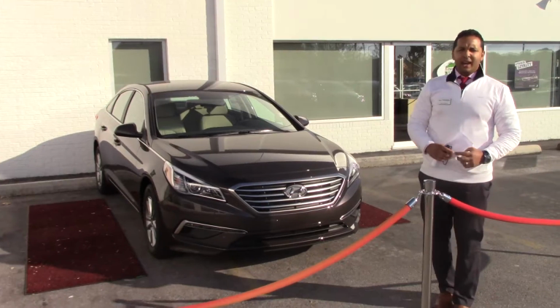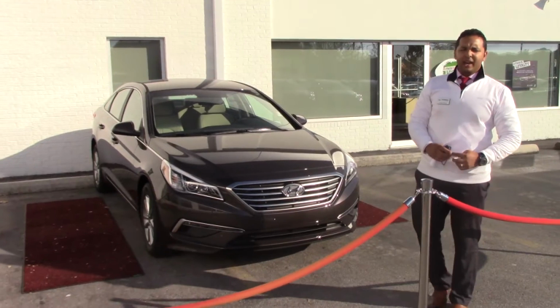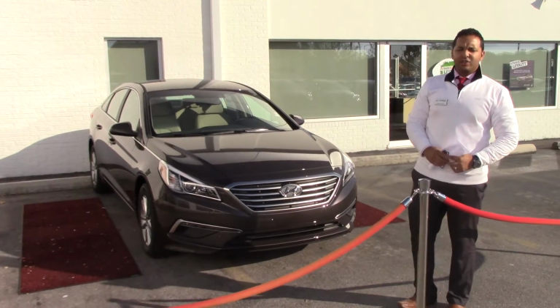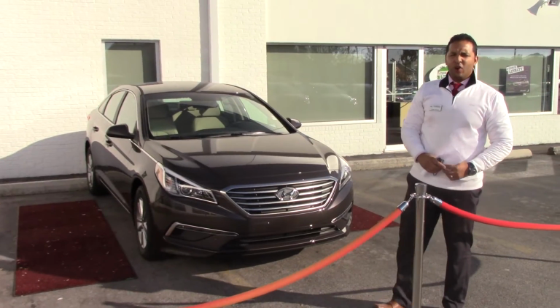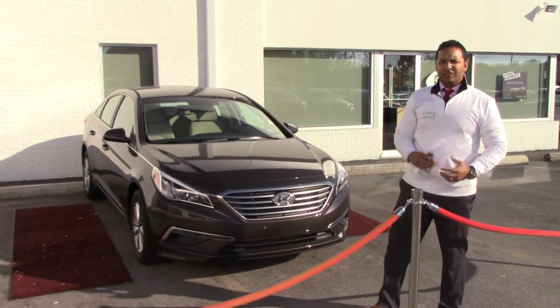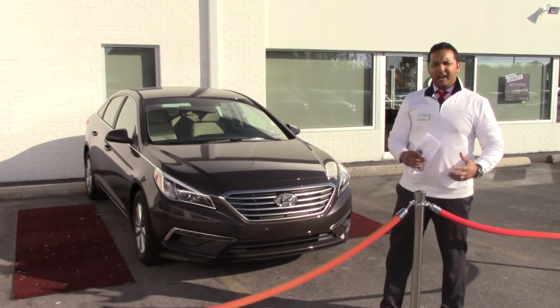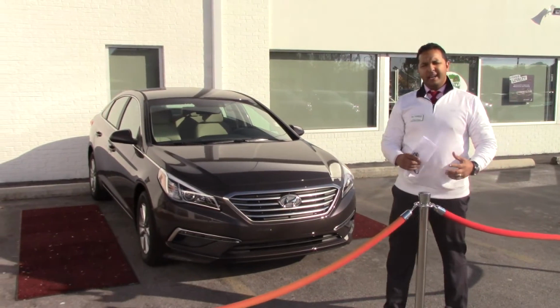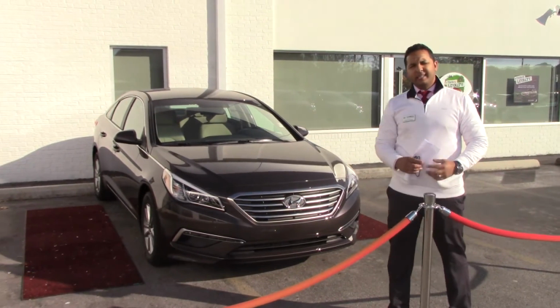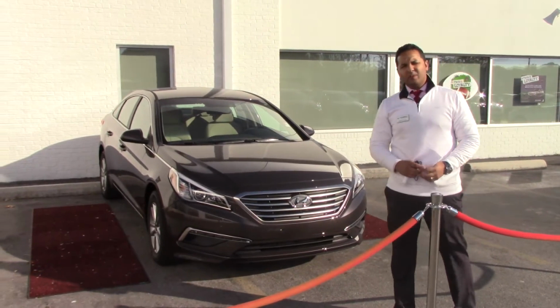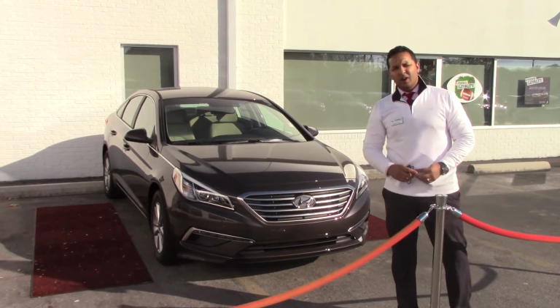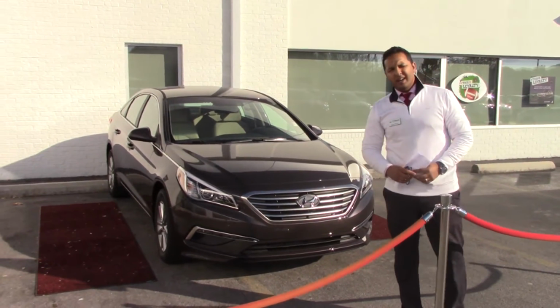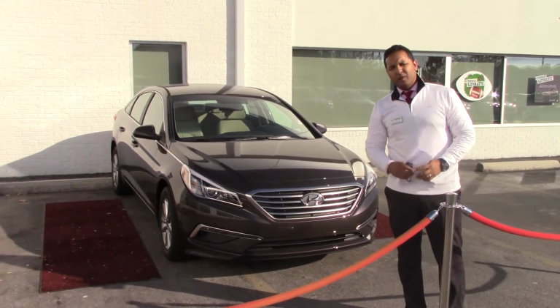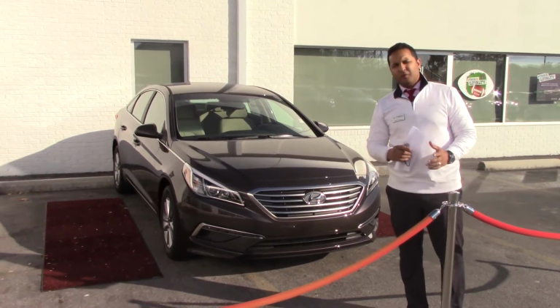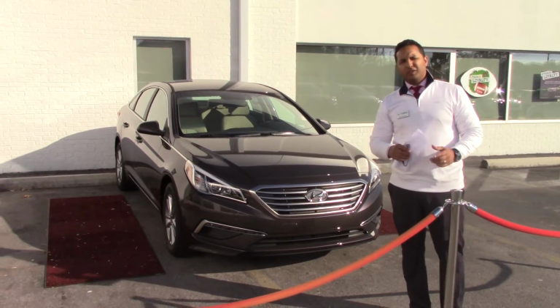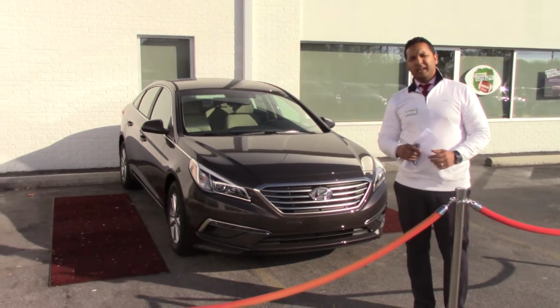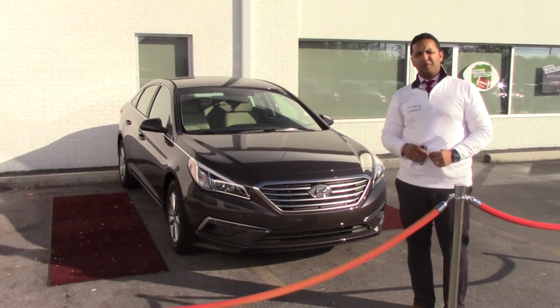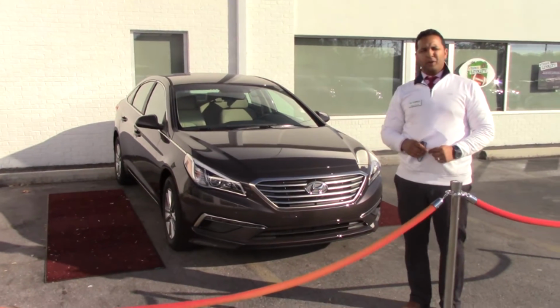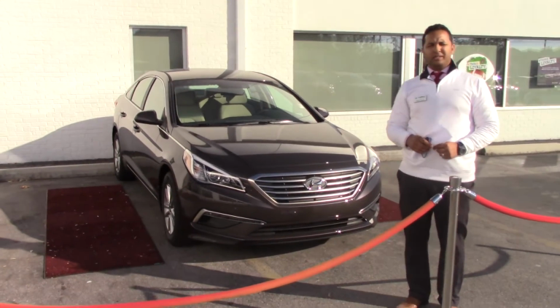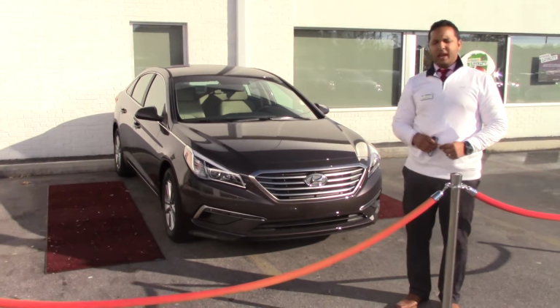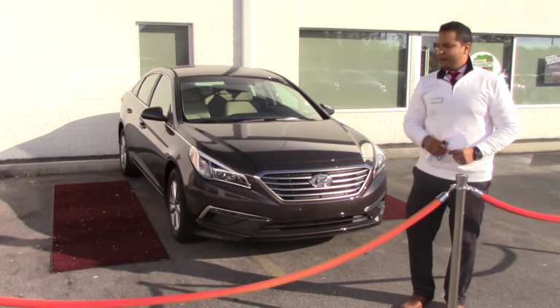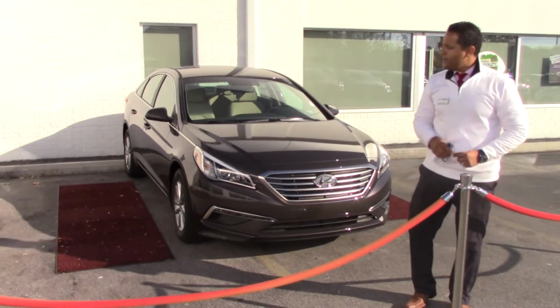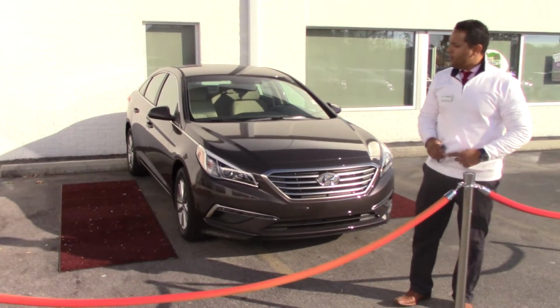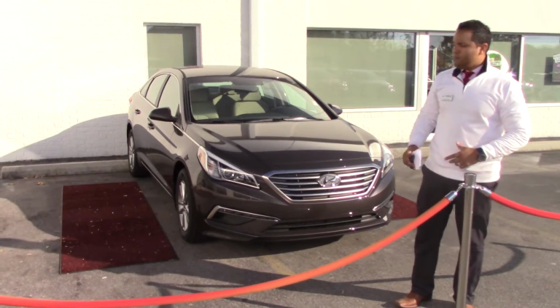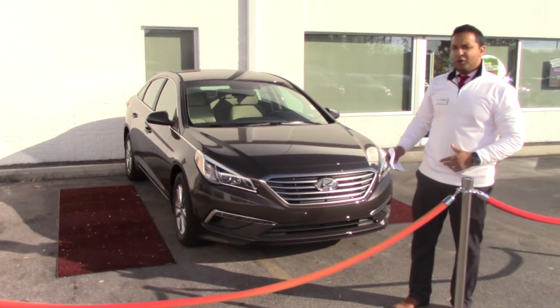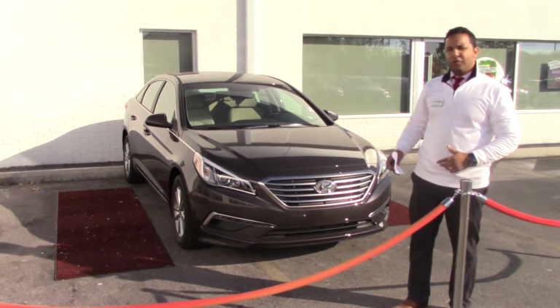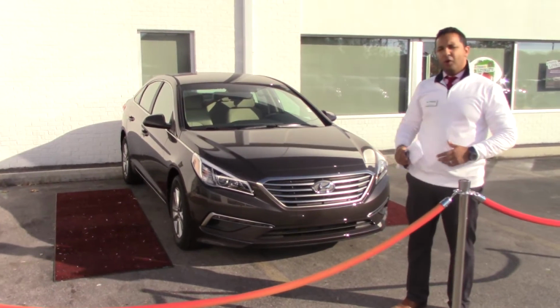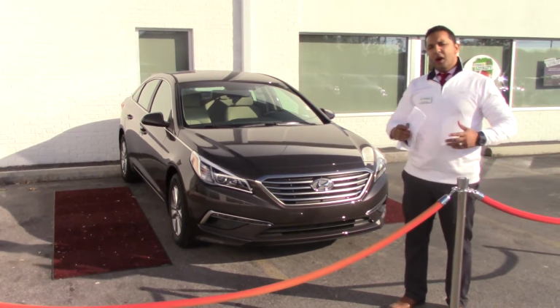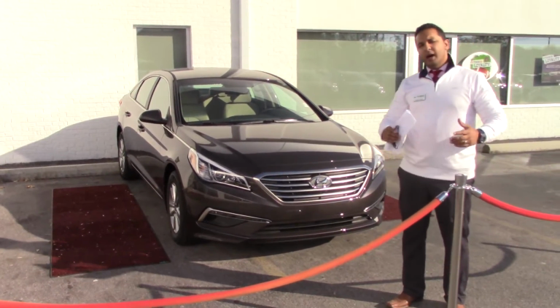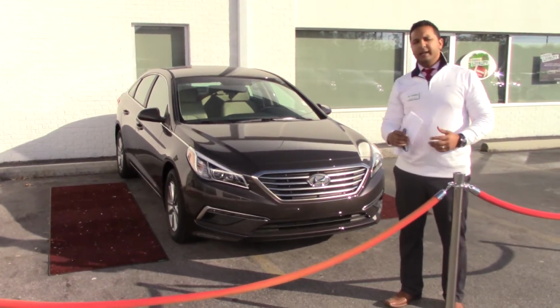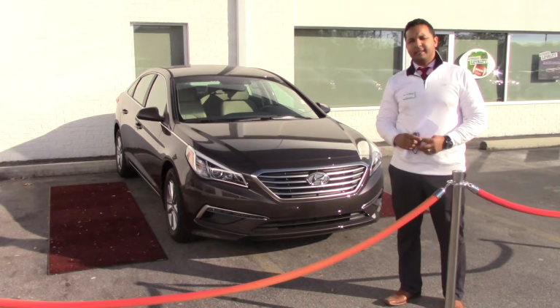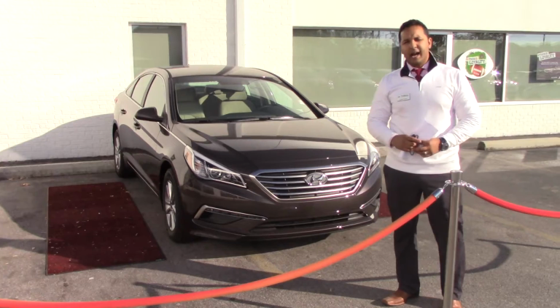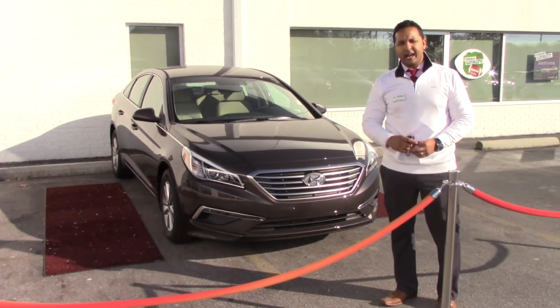Hey George, Danny, Tamron Hyundai. I want to first thank you for your internet inquiry on the beautiful Hyundai Sonata.